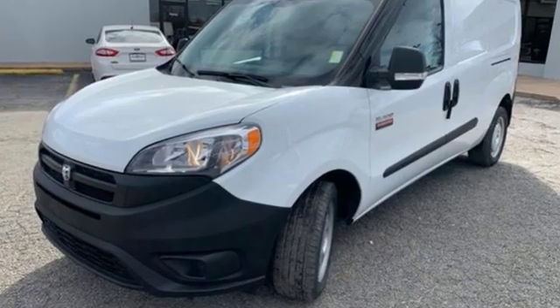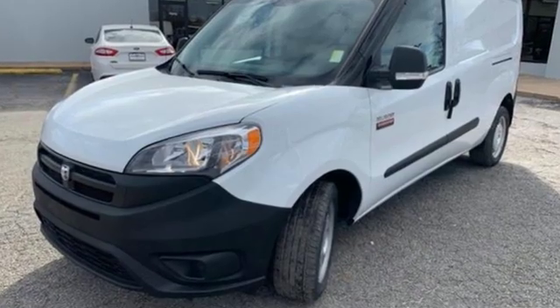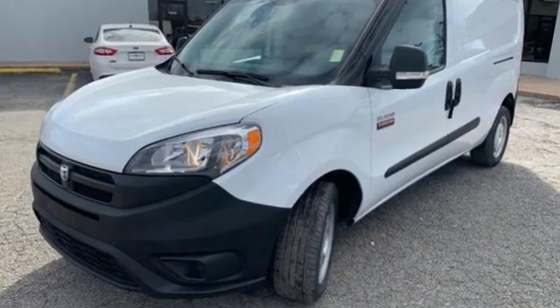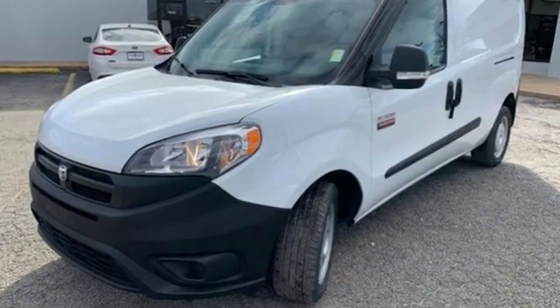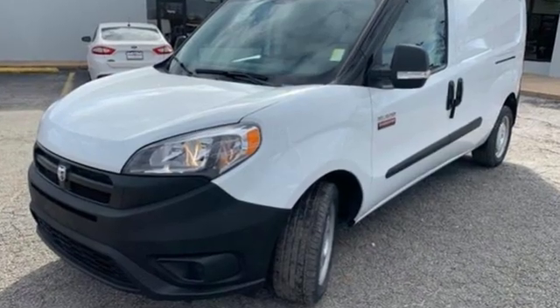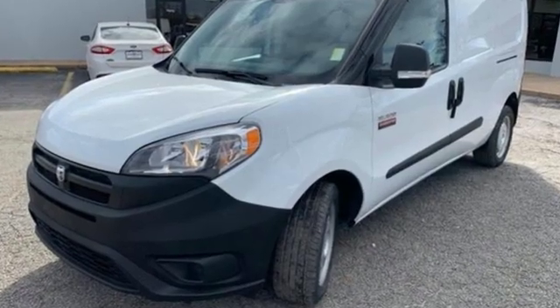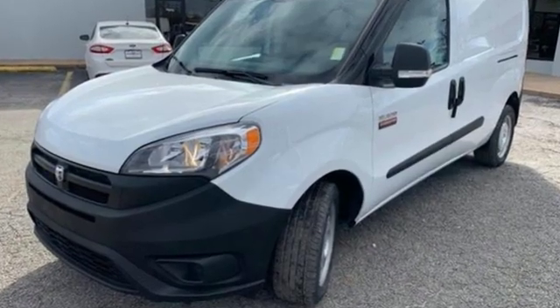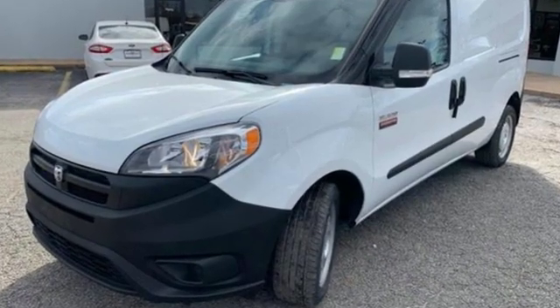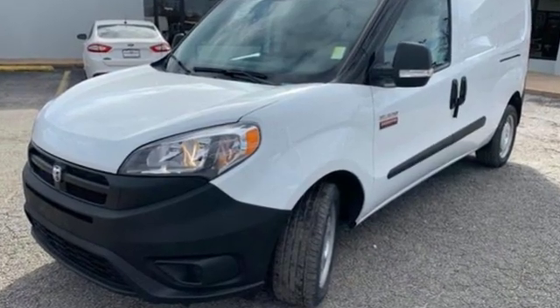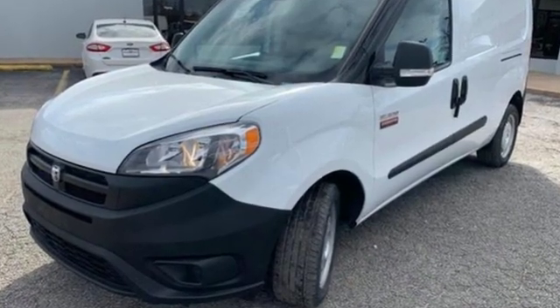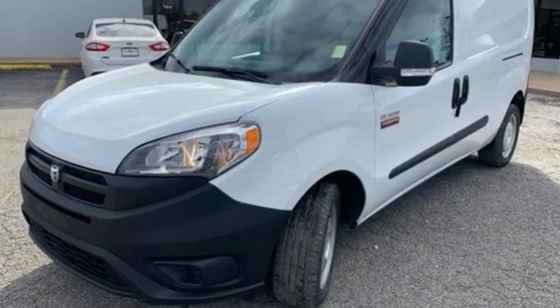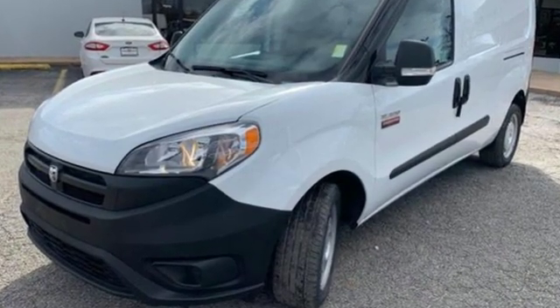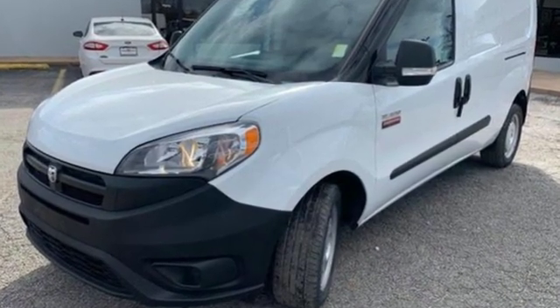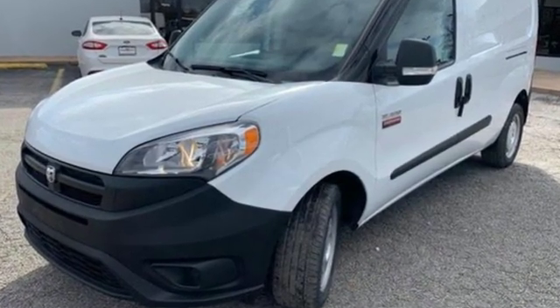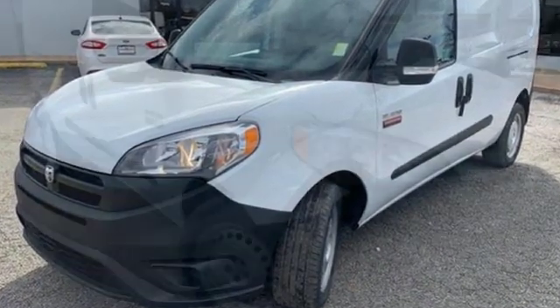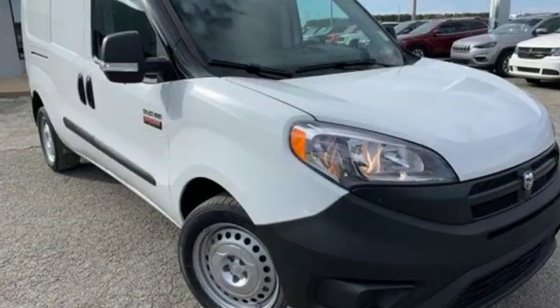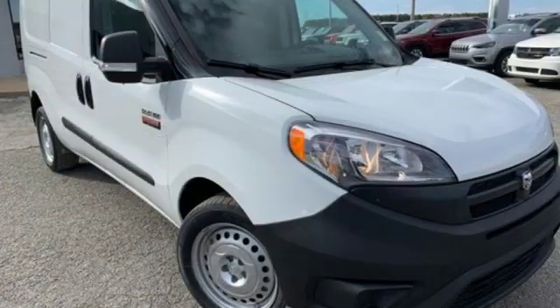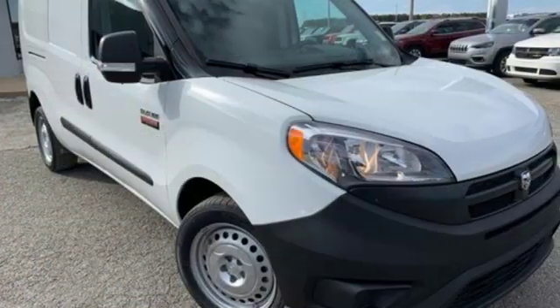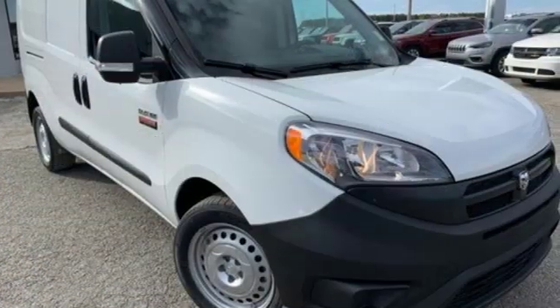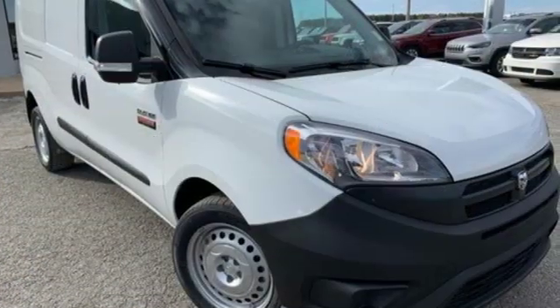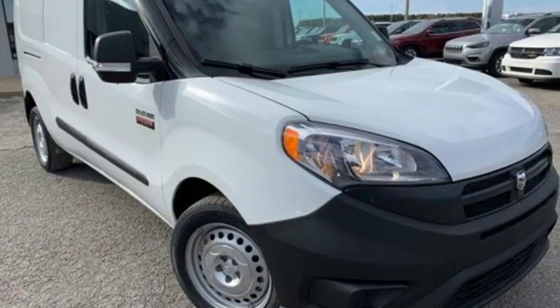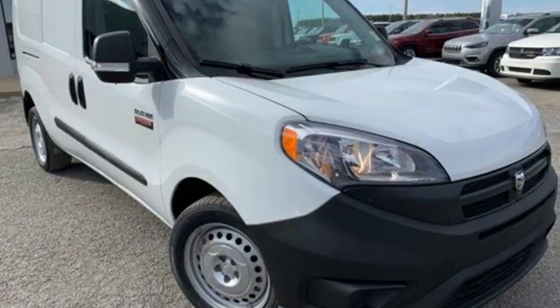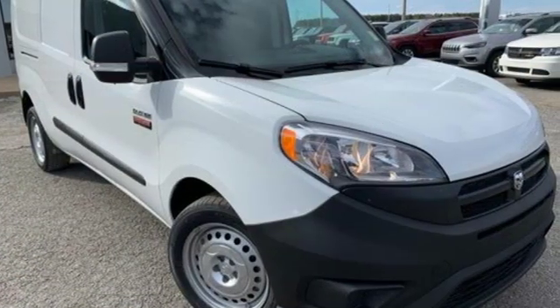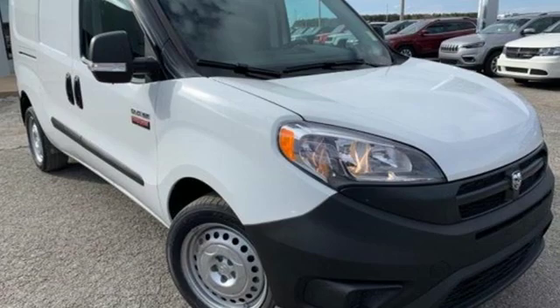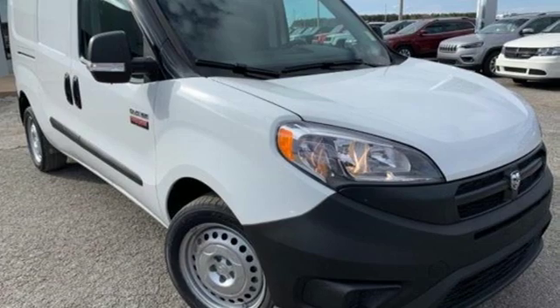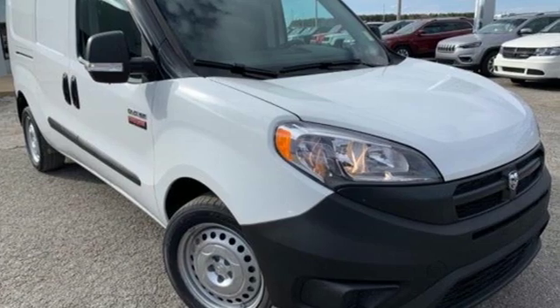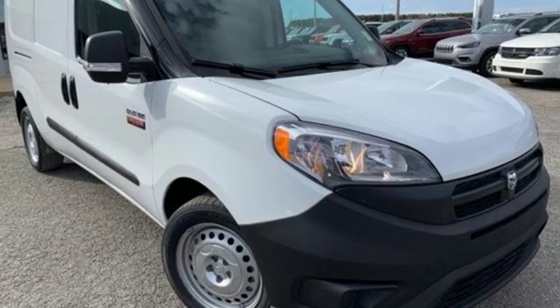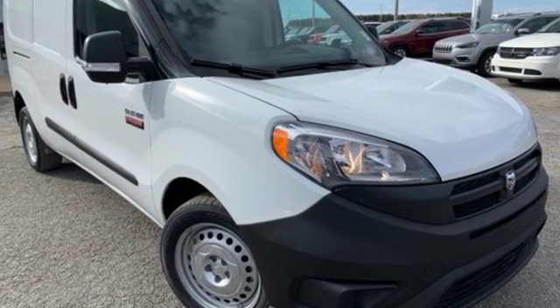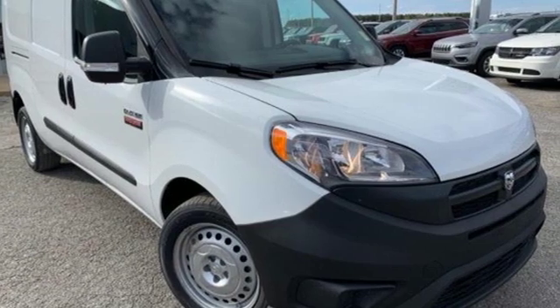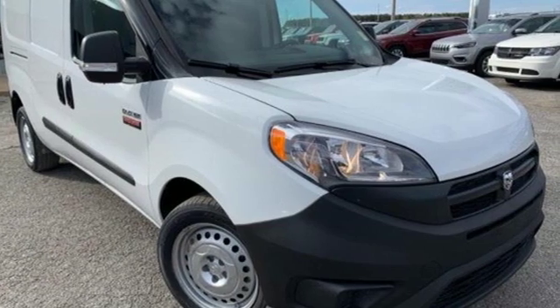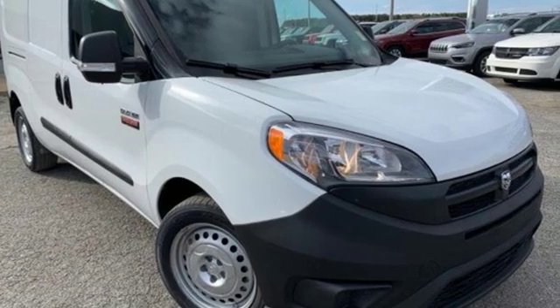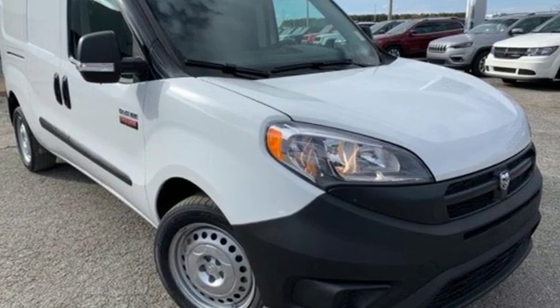When you need to grab life by the horns, you need a Ram. There's even more to see in person. Take it for a test drive today.